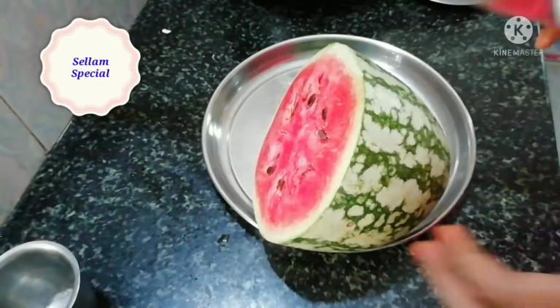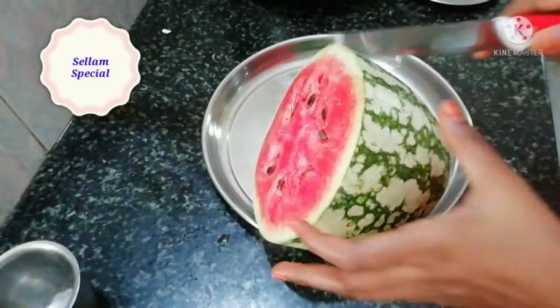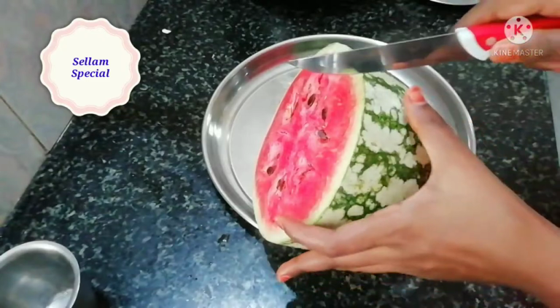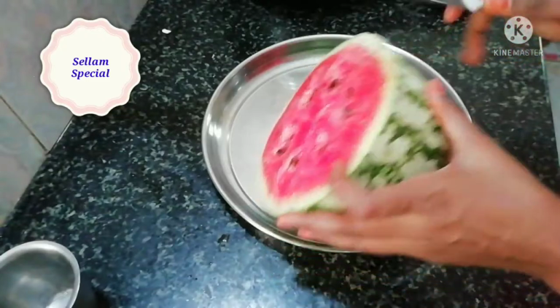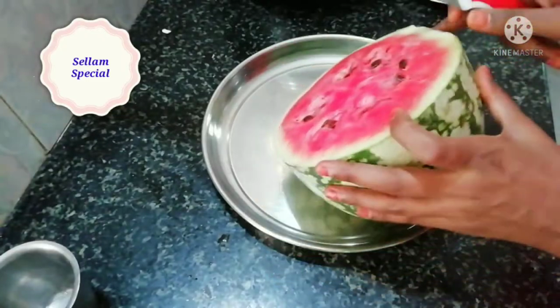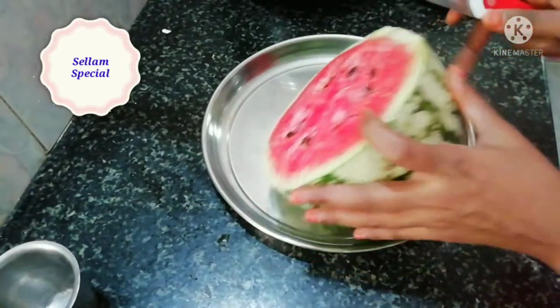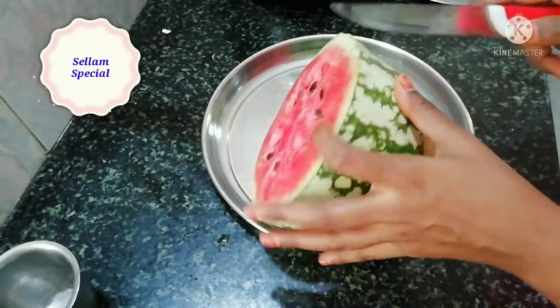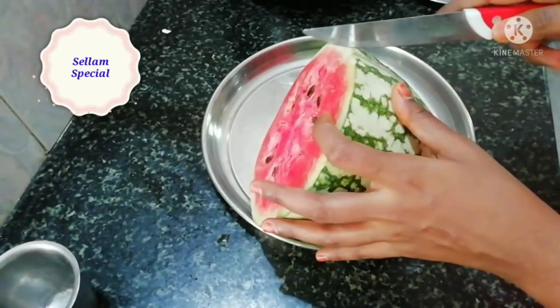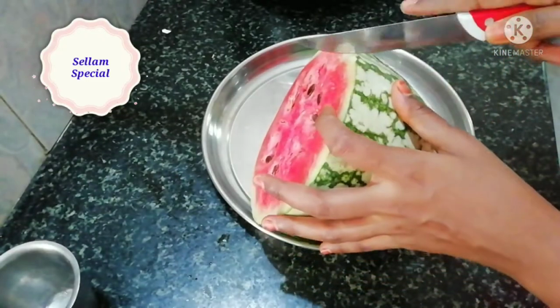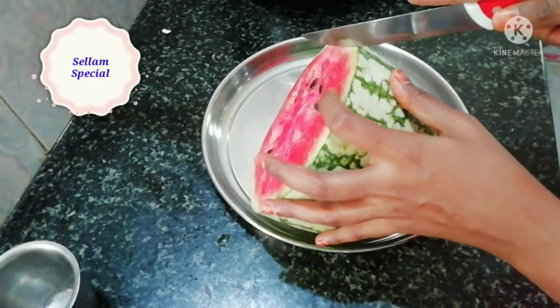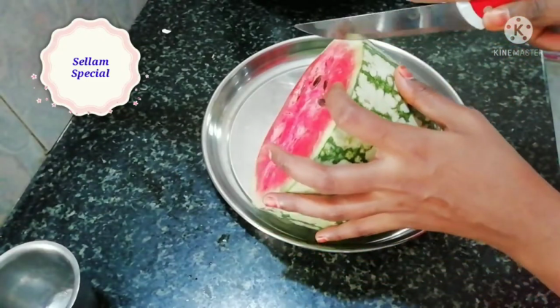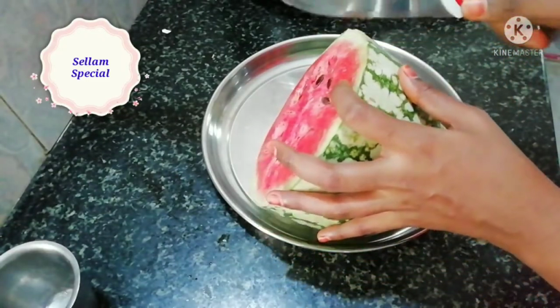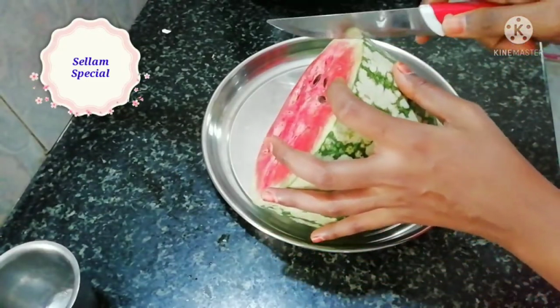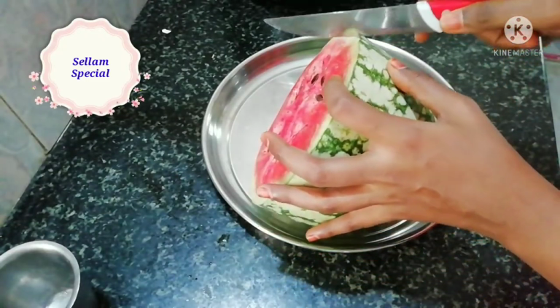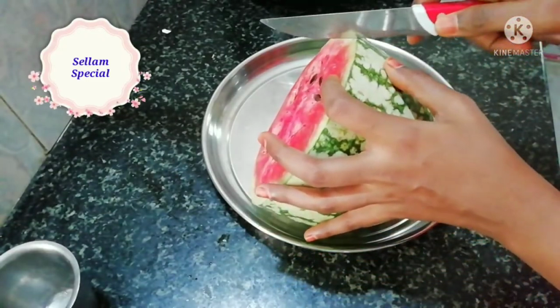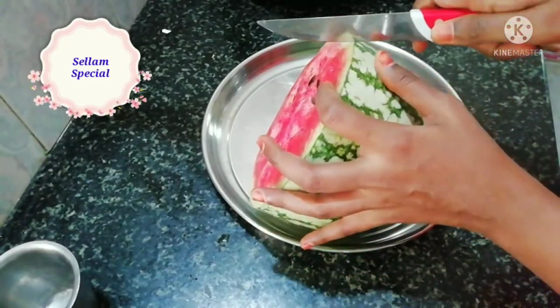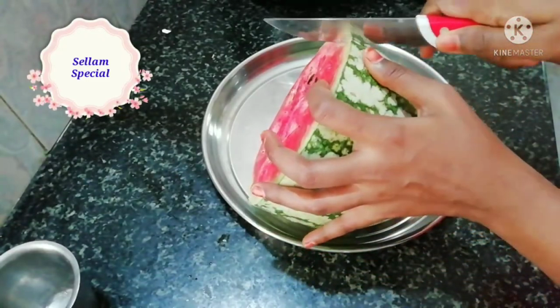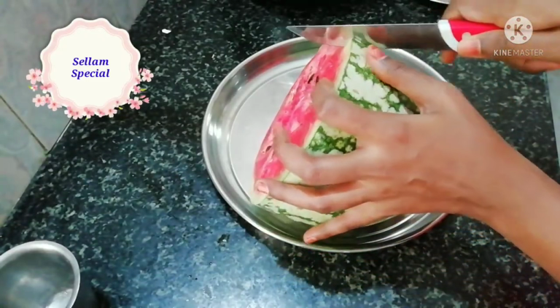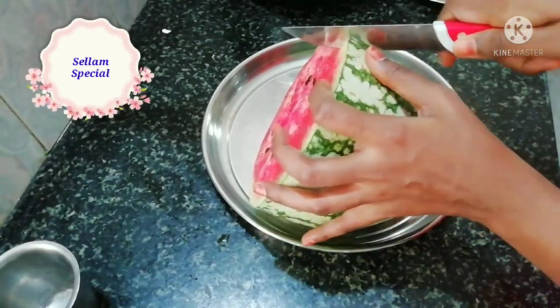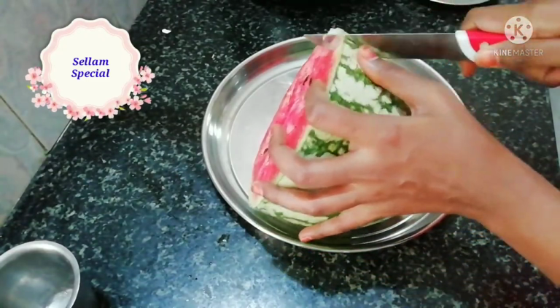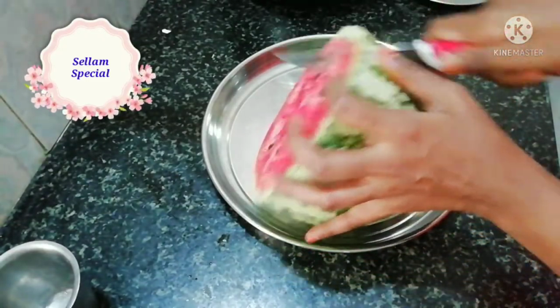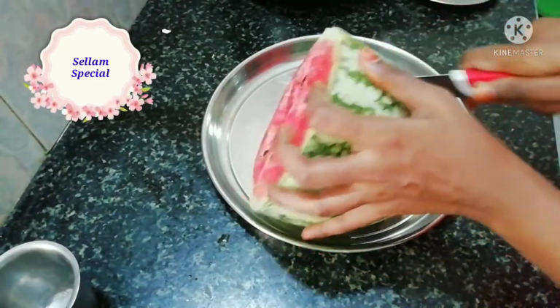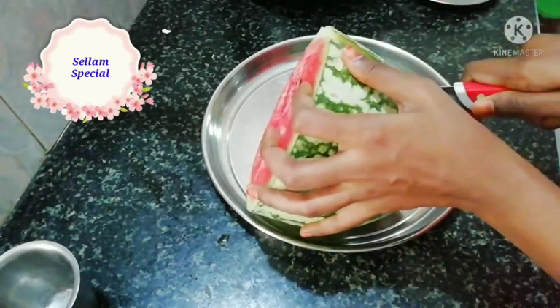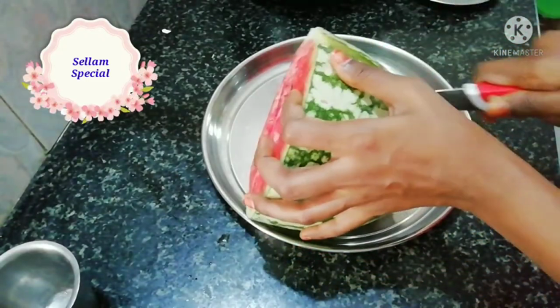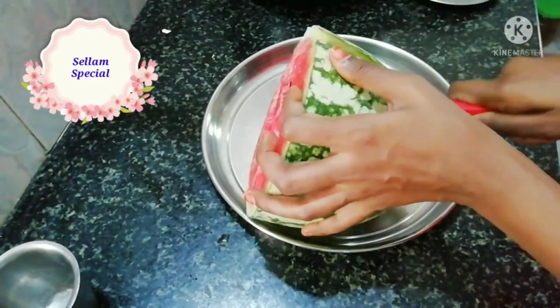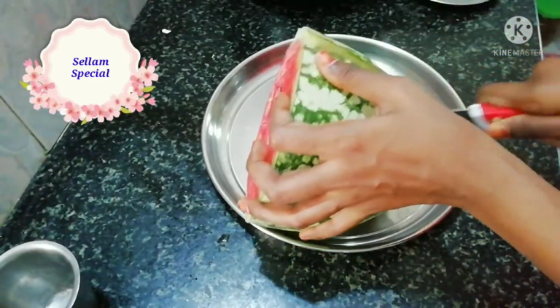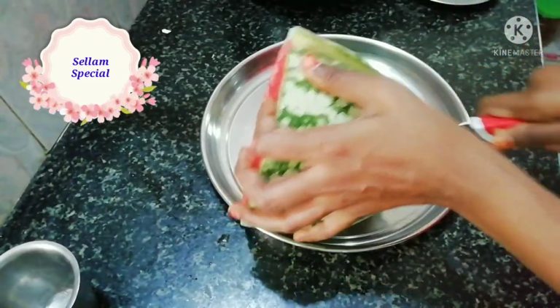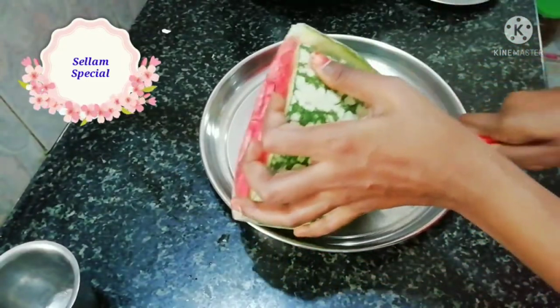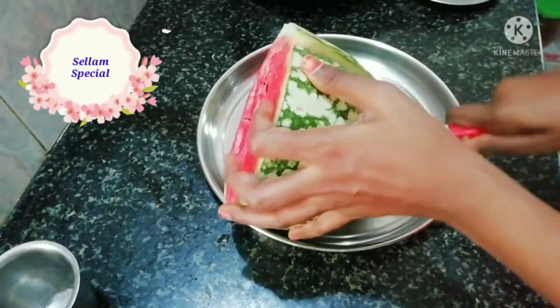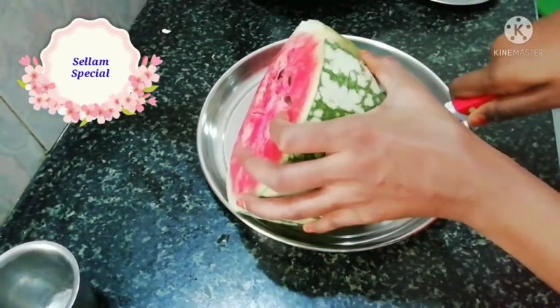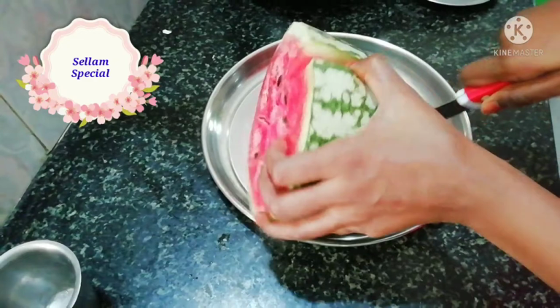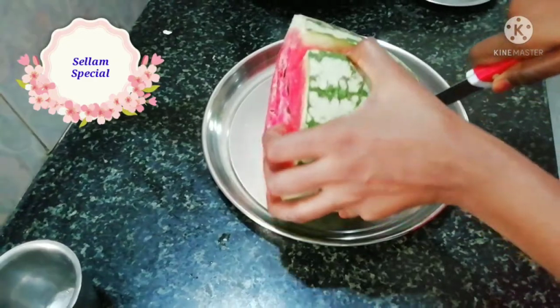Hello friends, welcome to challenge special. How are you dealing with this? This is our channel Summer Special.